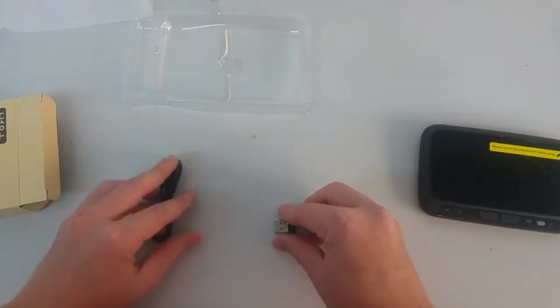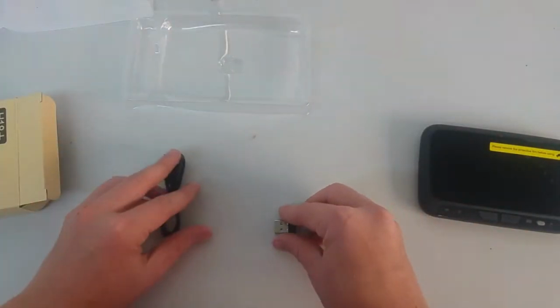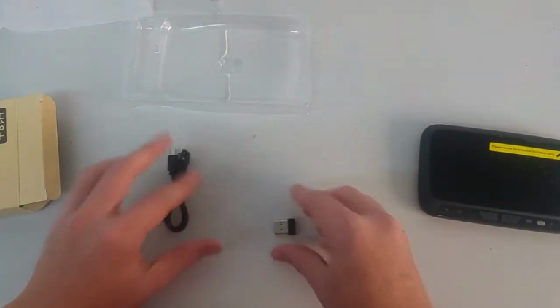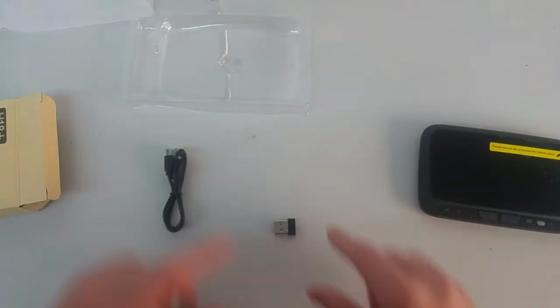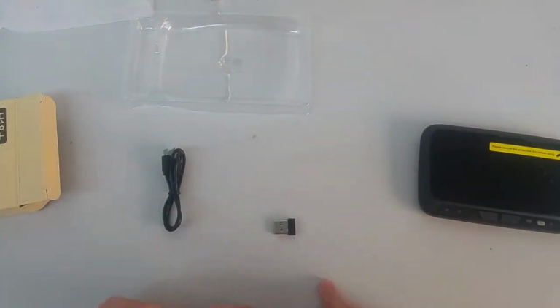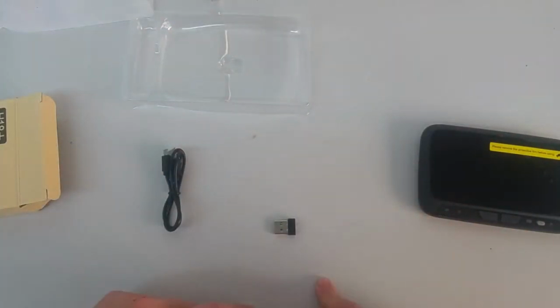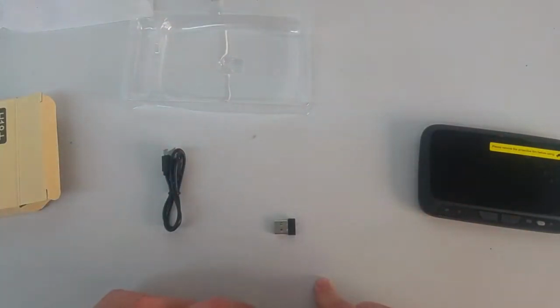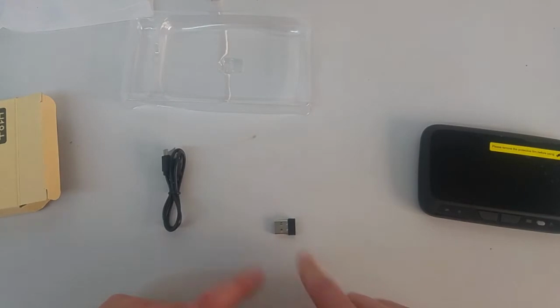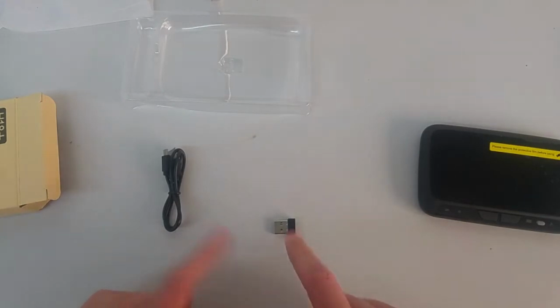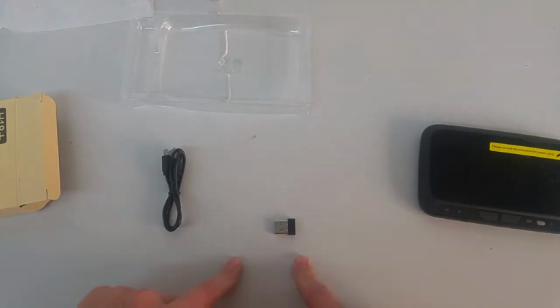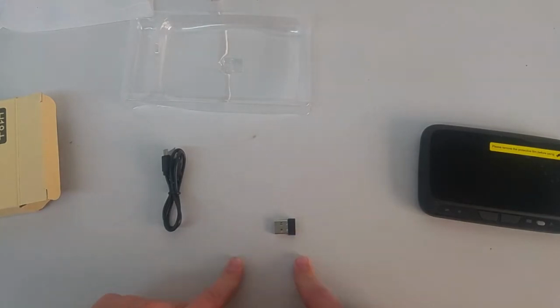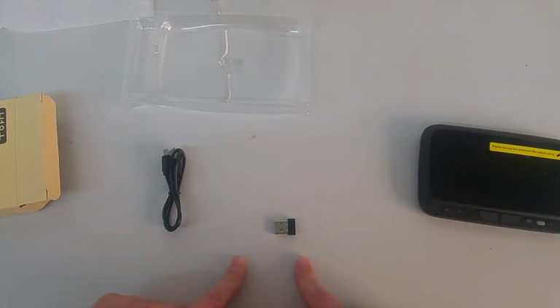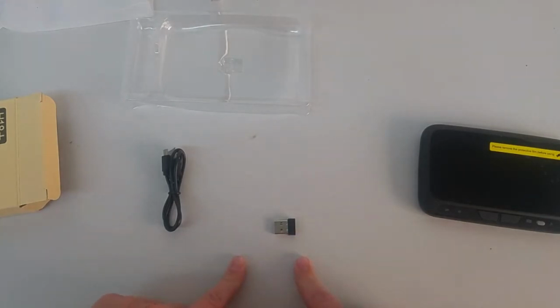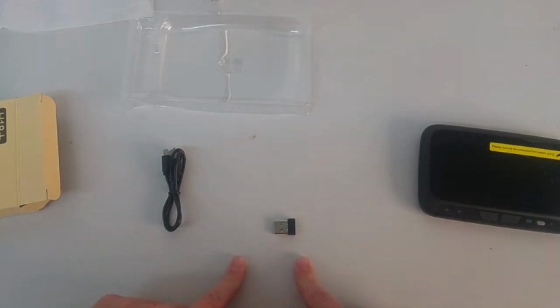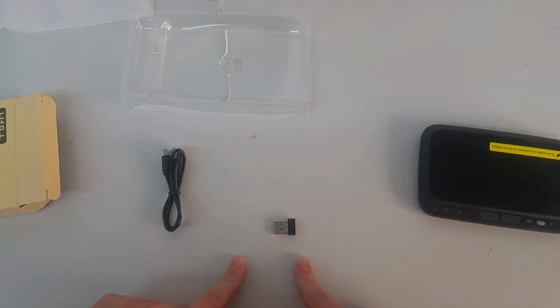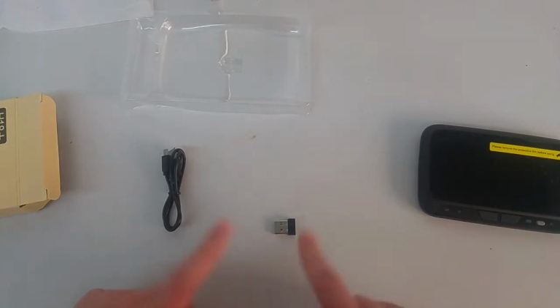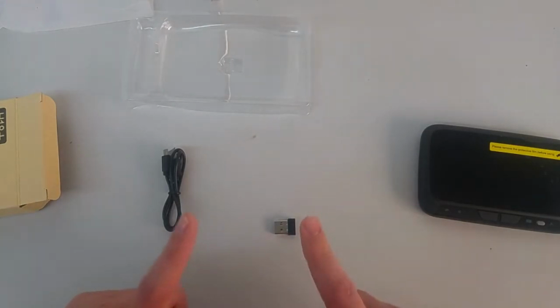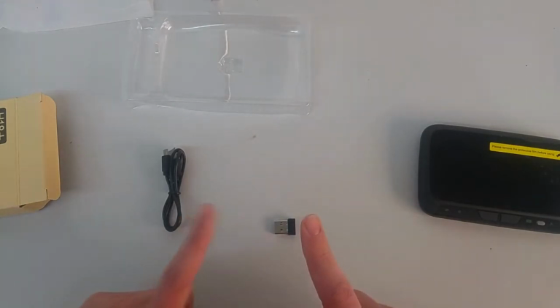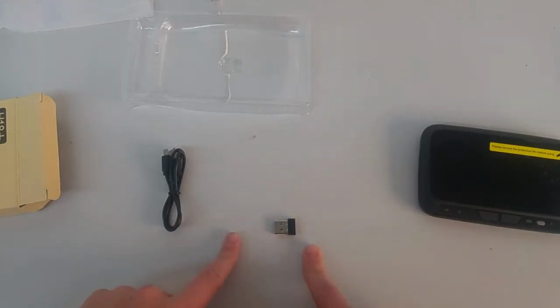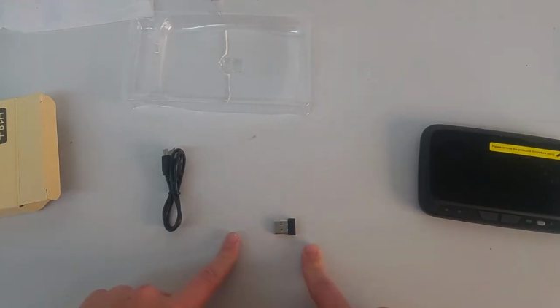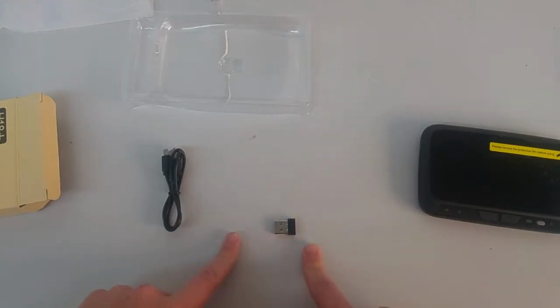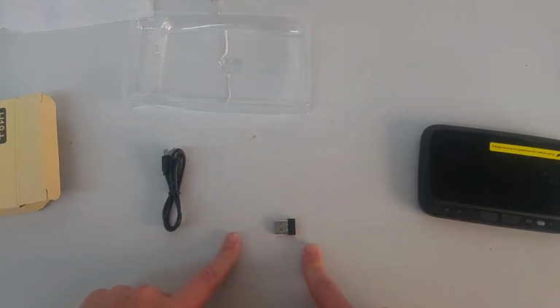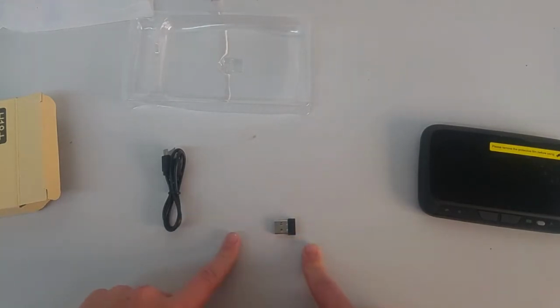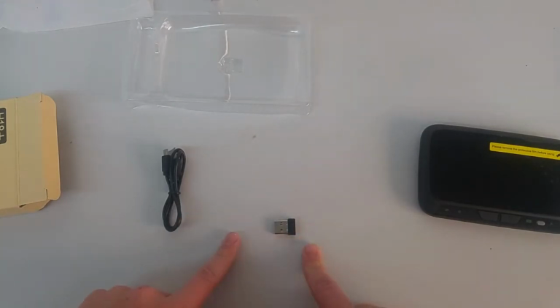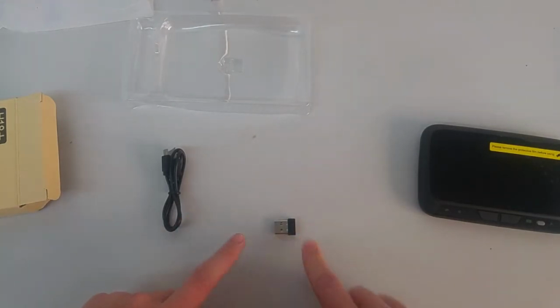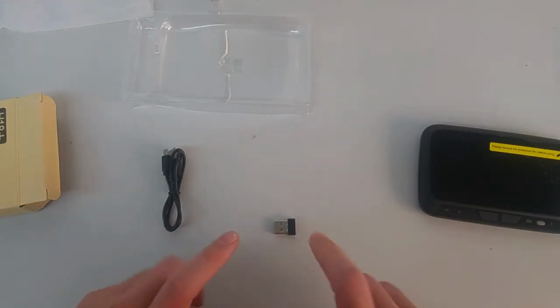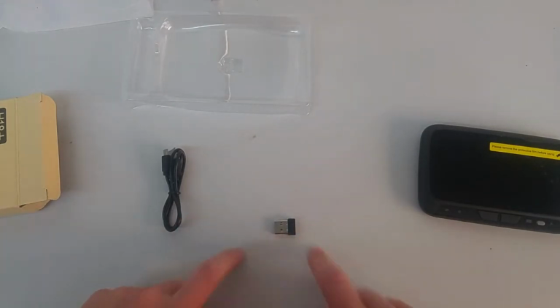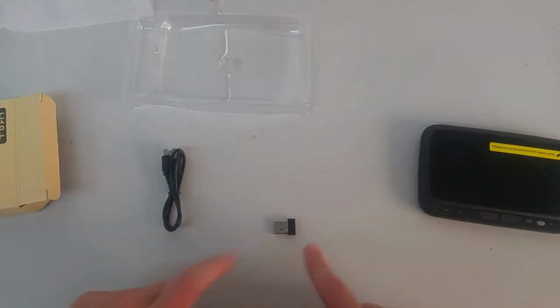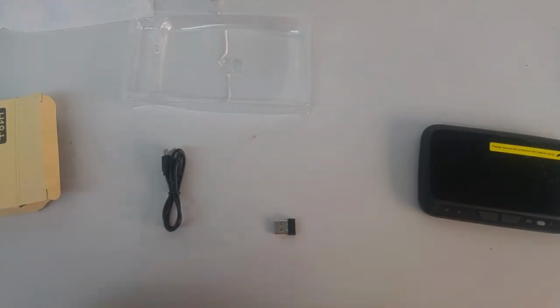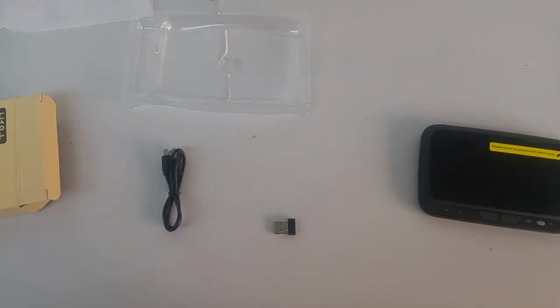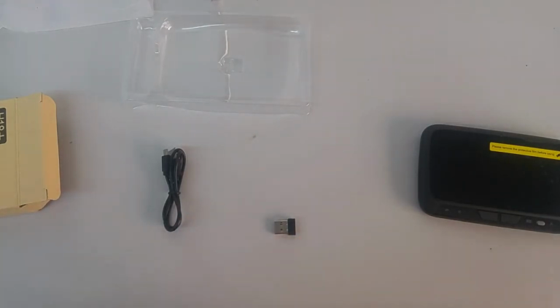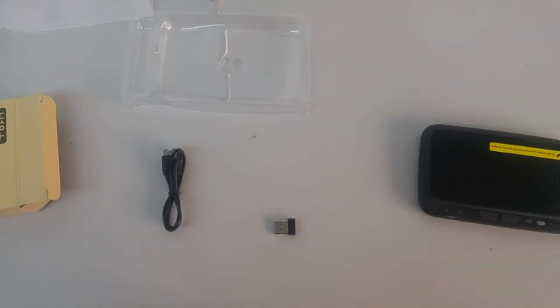This device is compatible with Android TV boxes, Windows PCs, and our mini PCs.